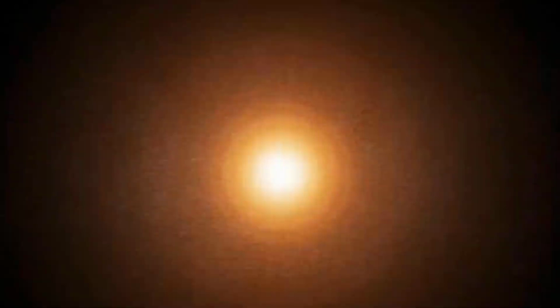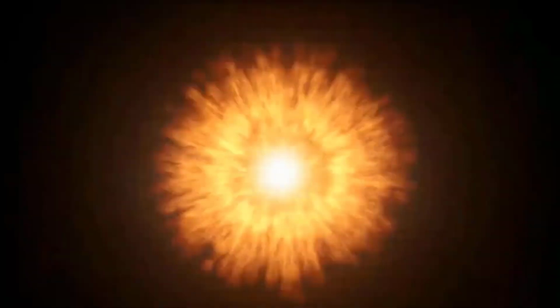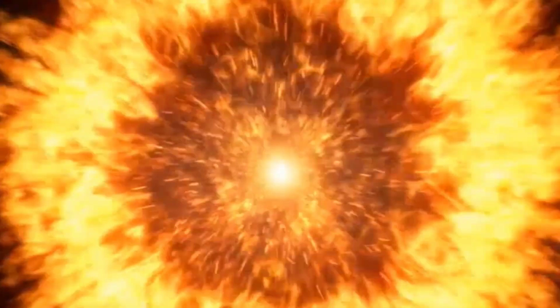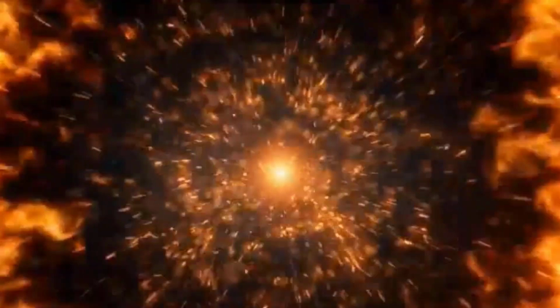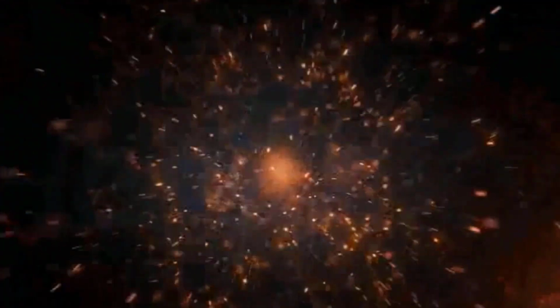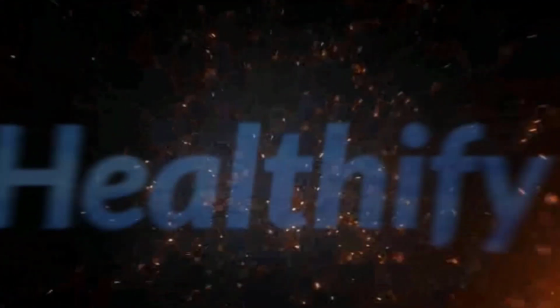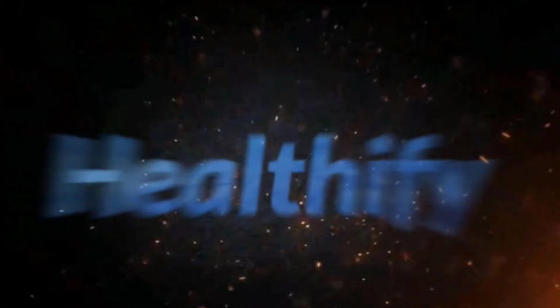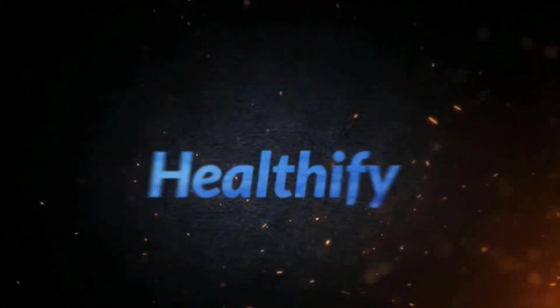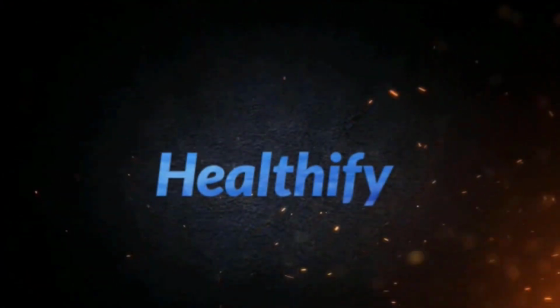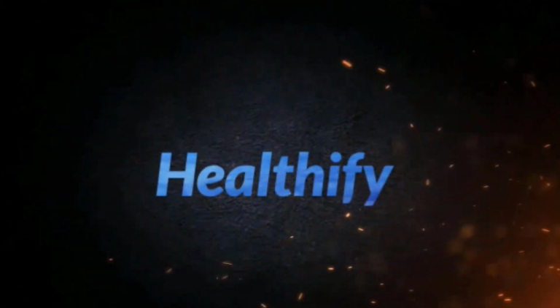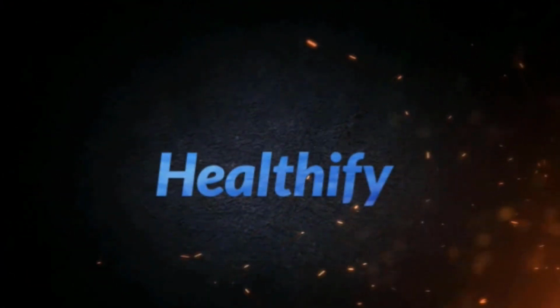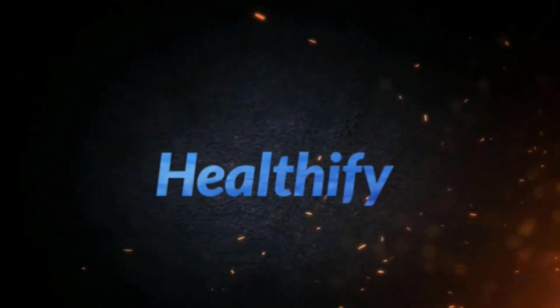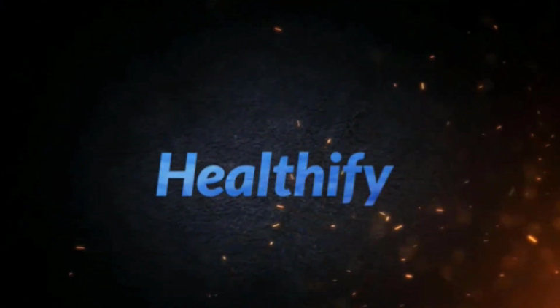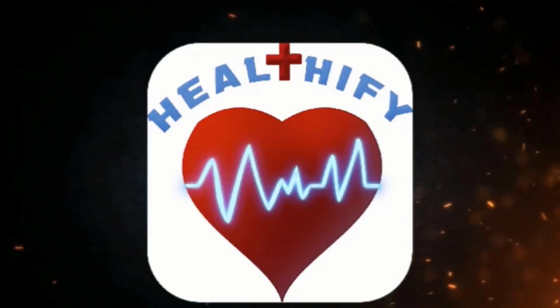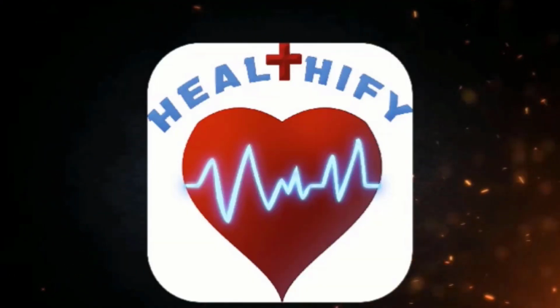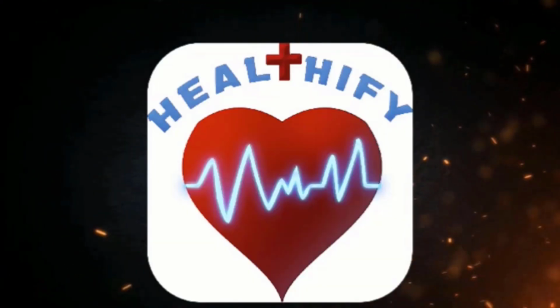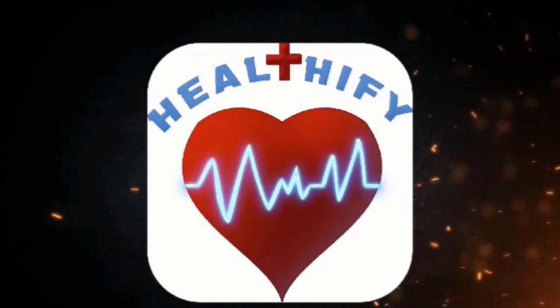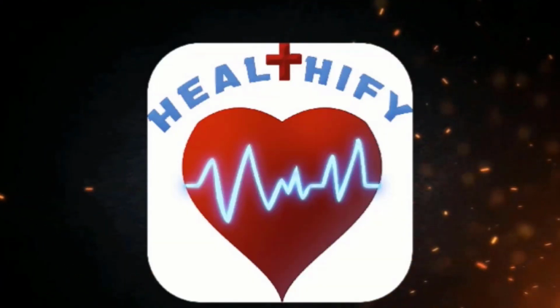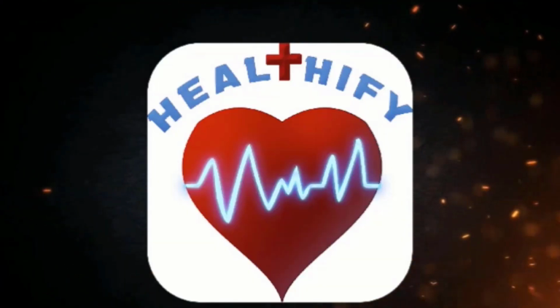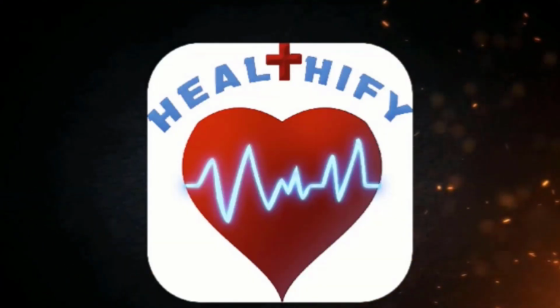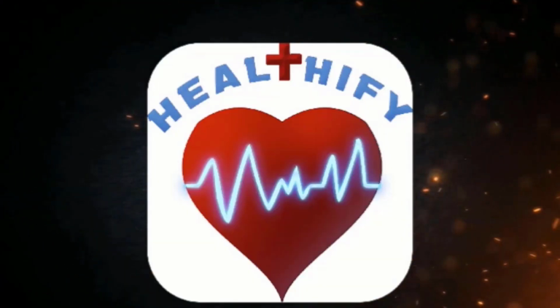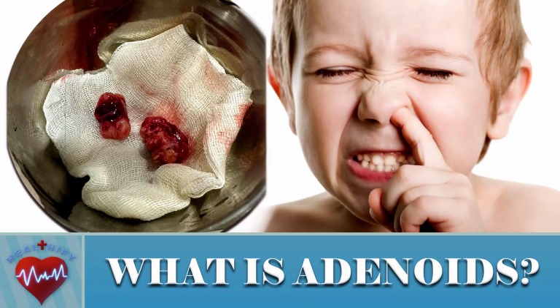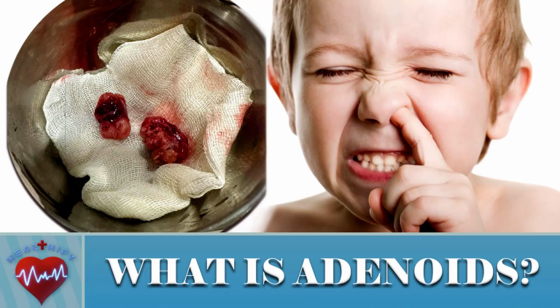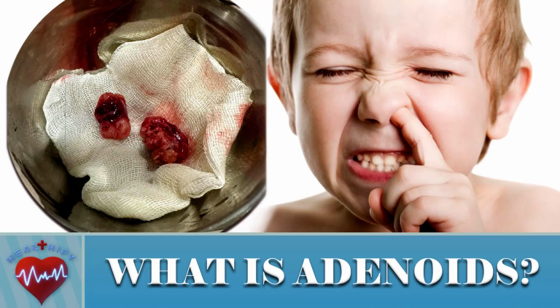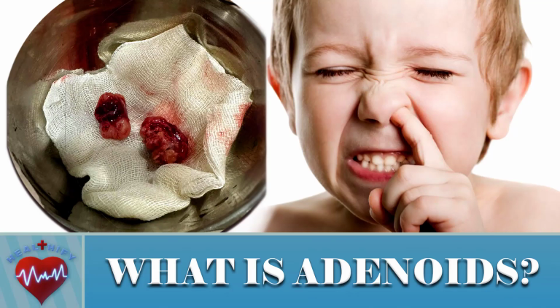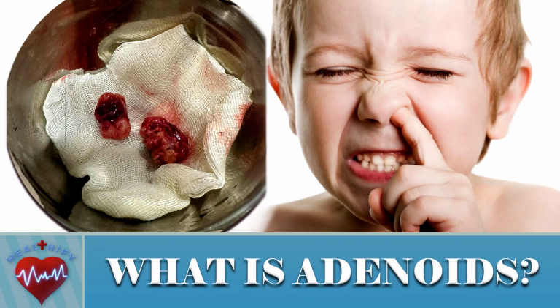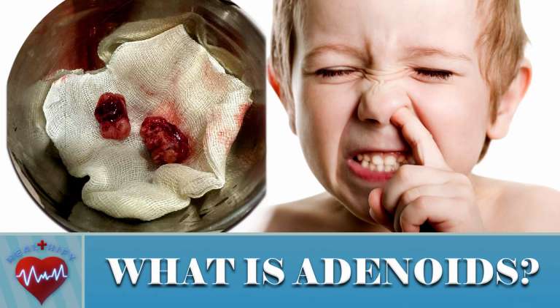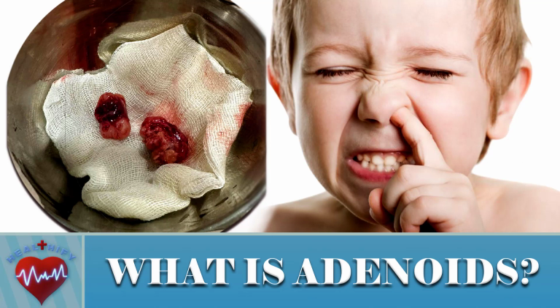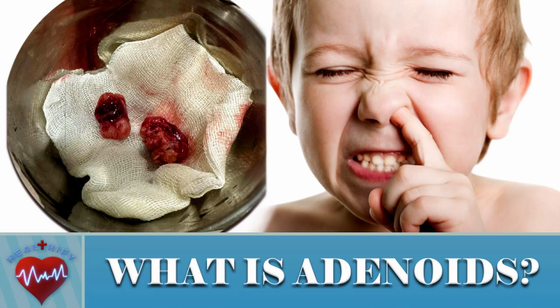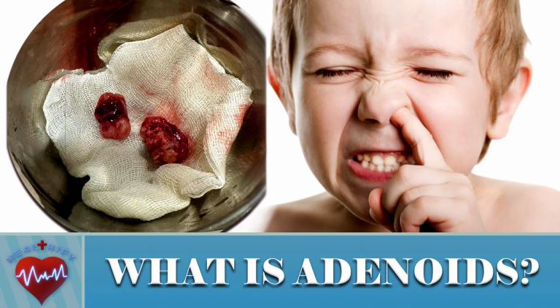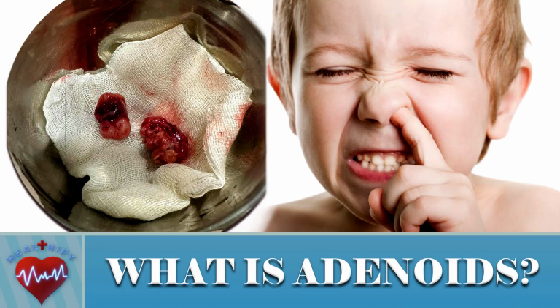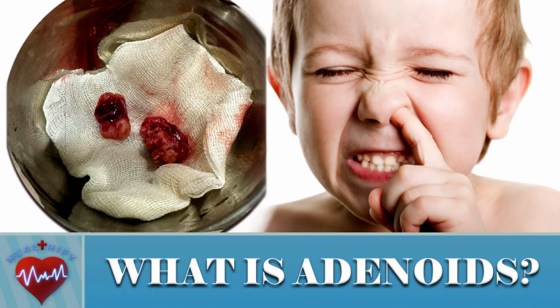Hello! Awareness is the key to being healthy. Today we will discuss the problem called adenoids.